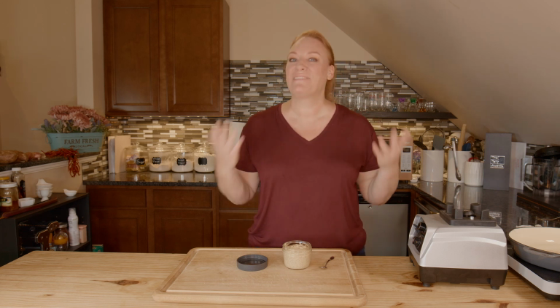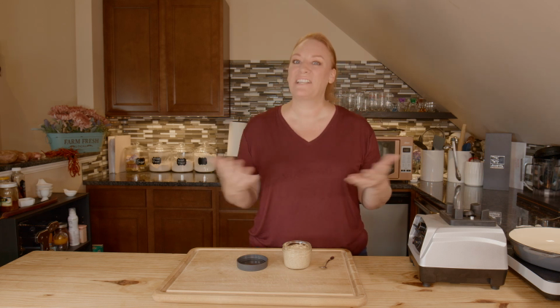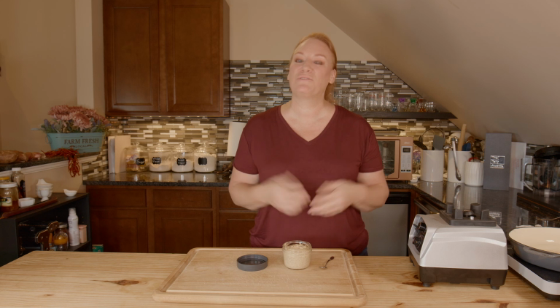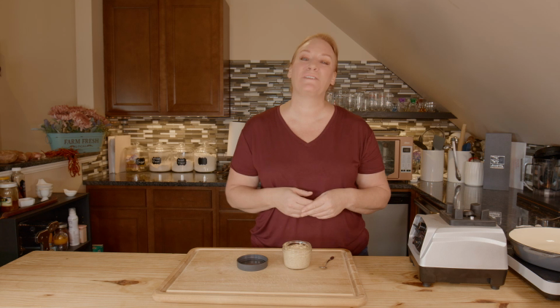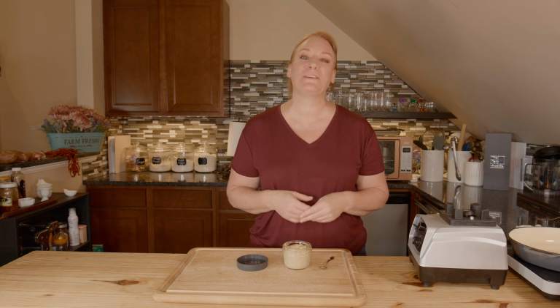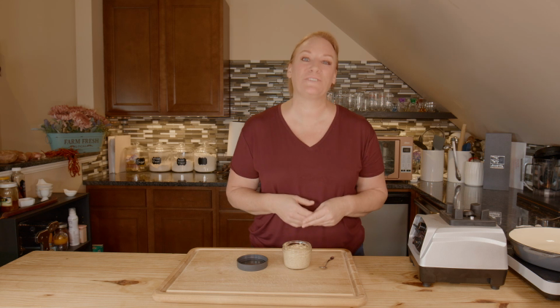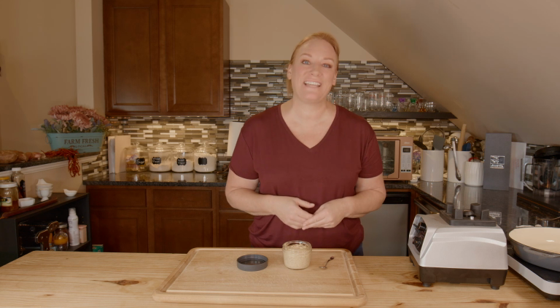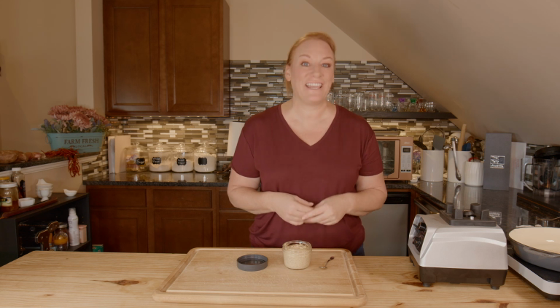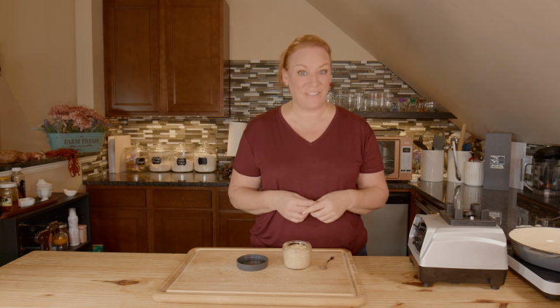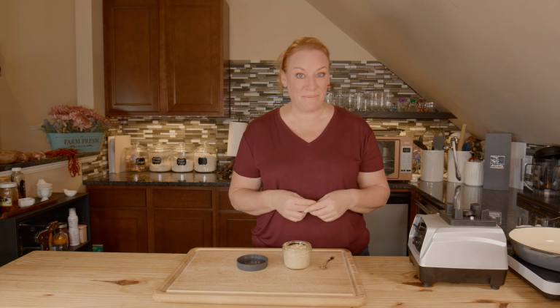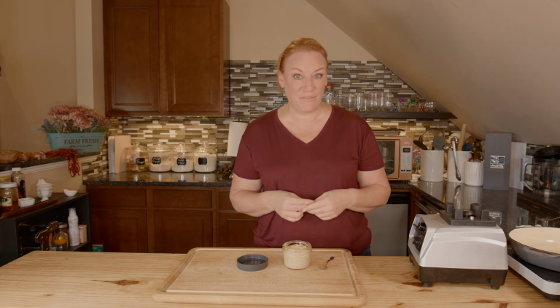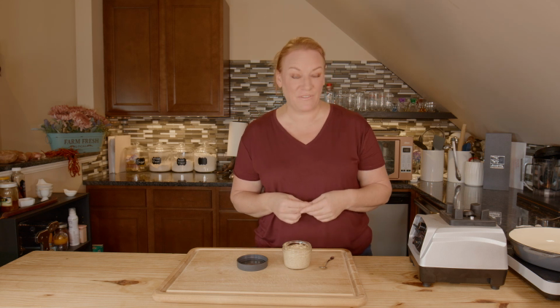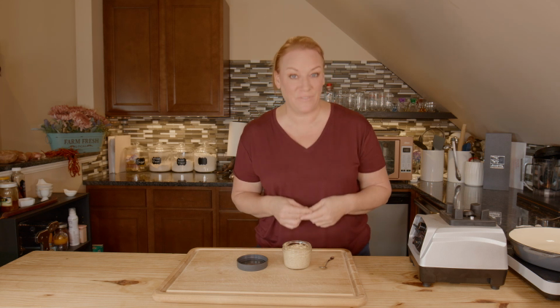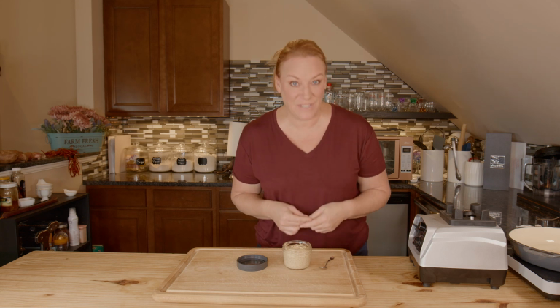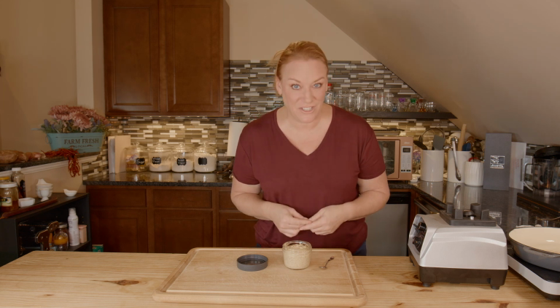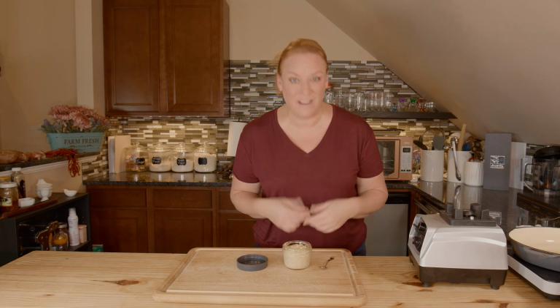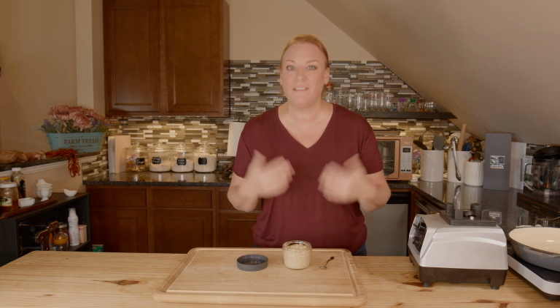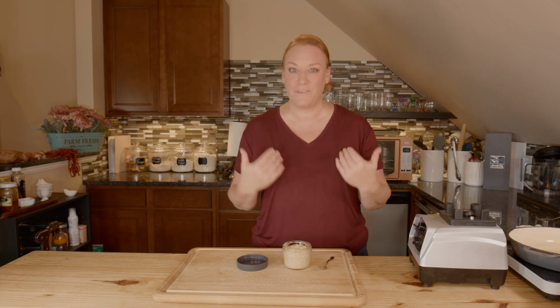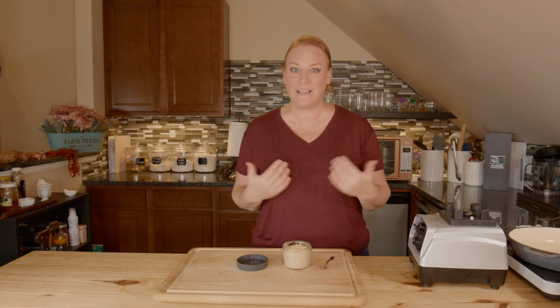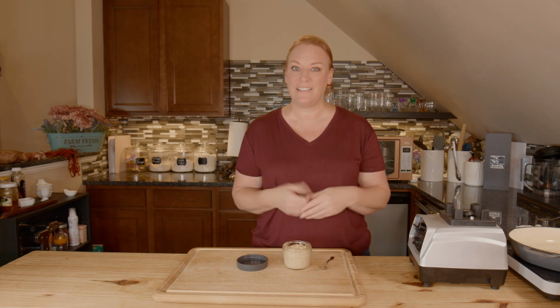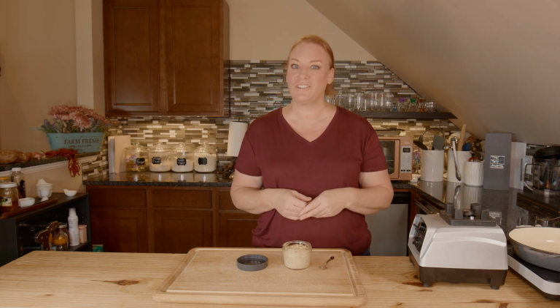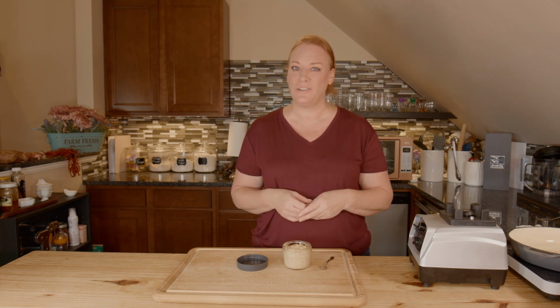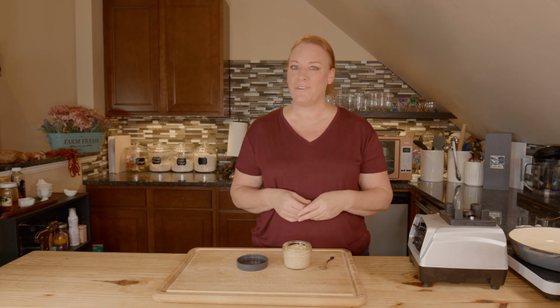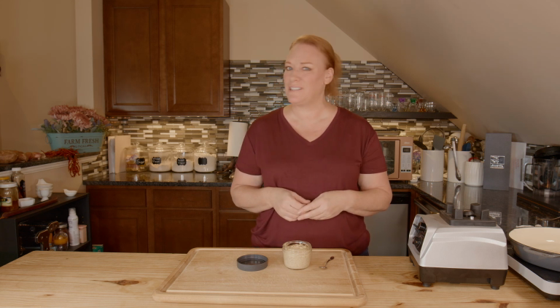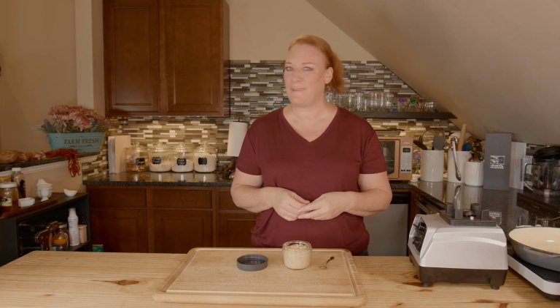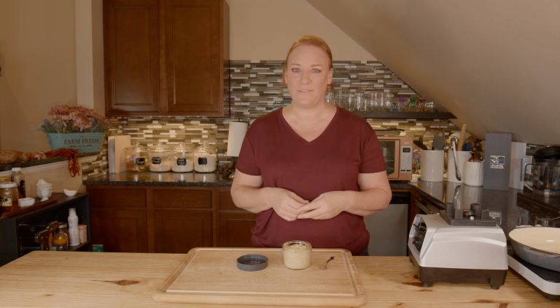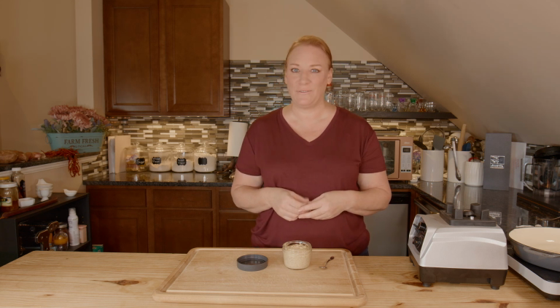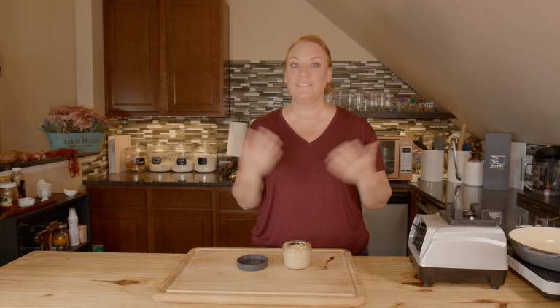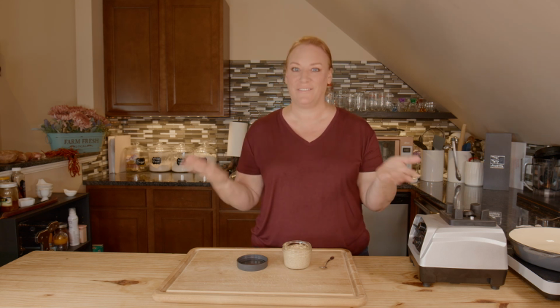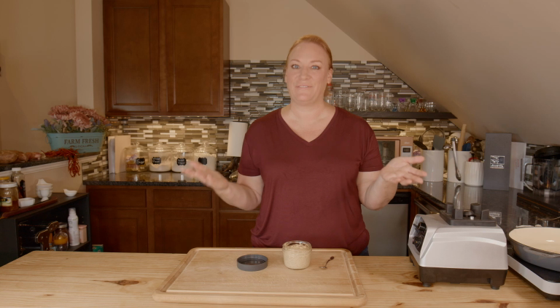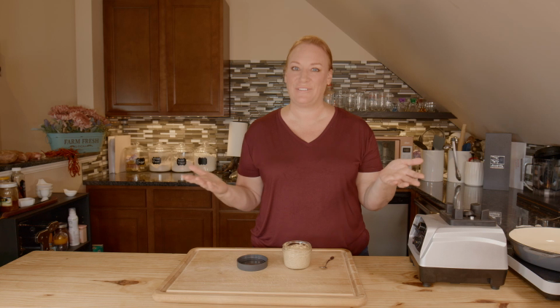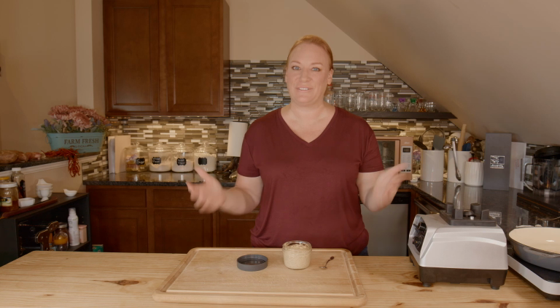Thanks for joining me here today in the Let's Make Food from Food Kitchen. From my kitchen to yours, let's make food from food.